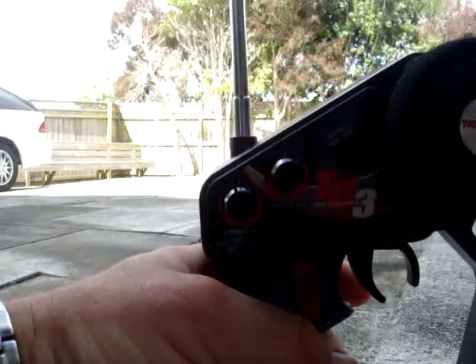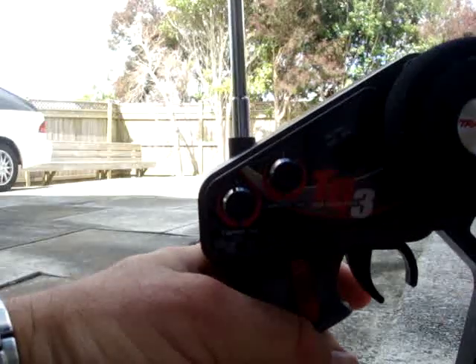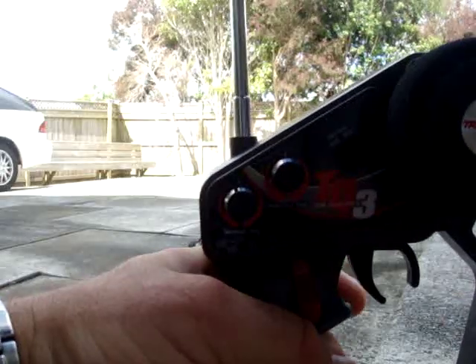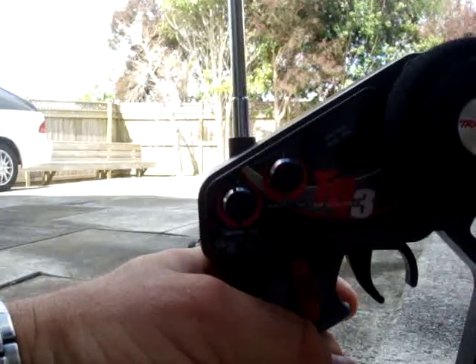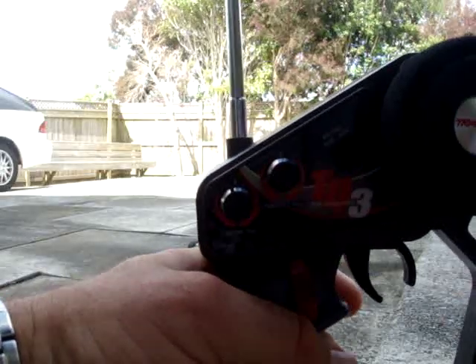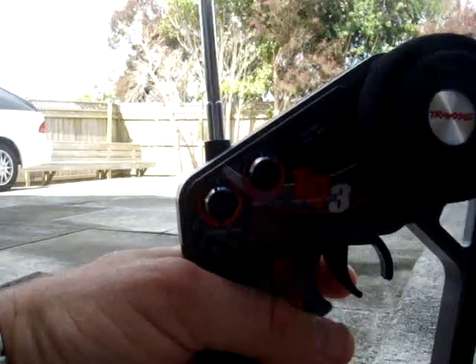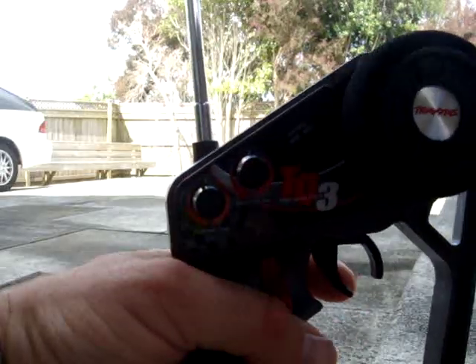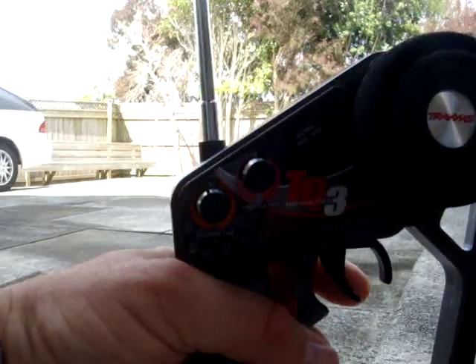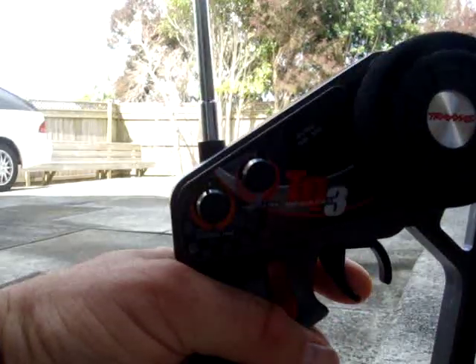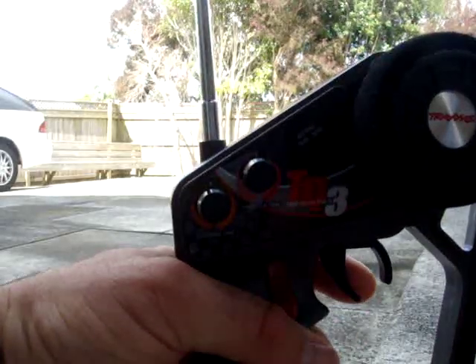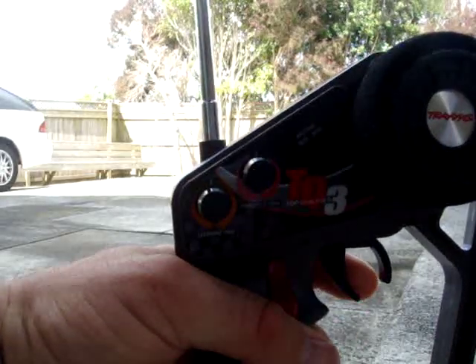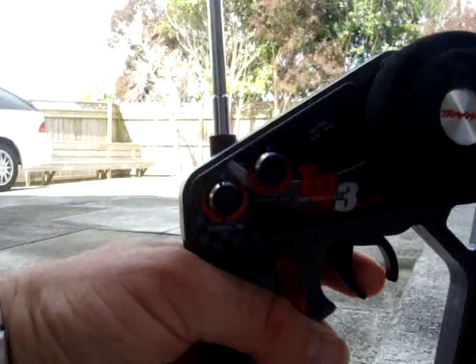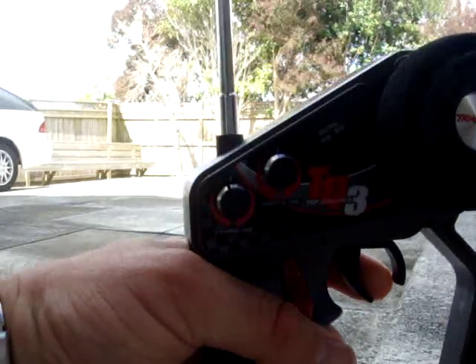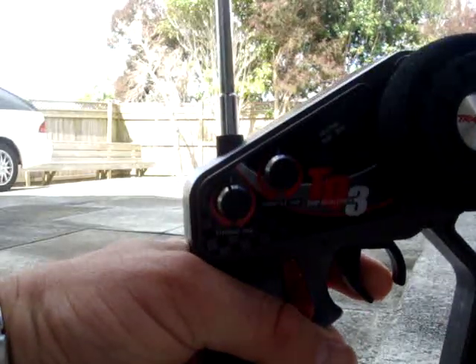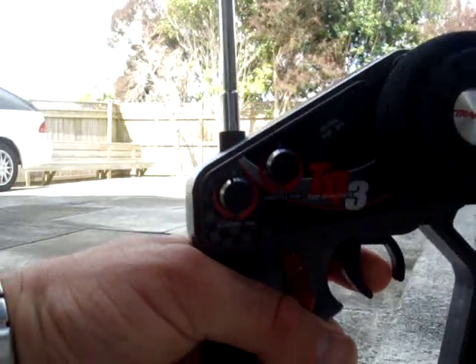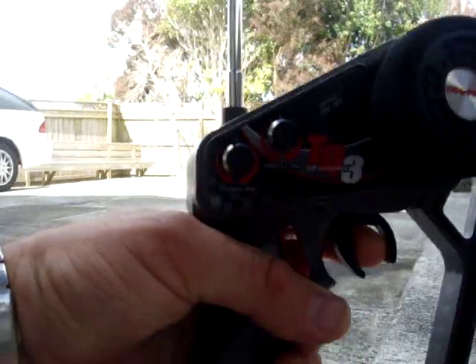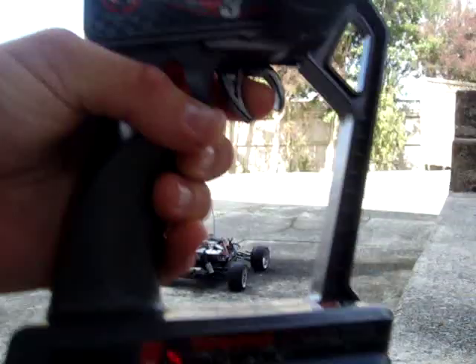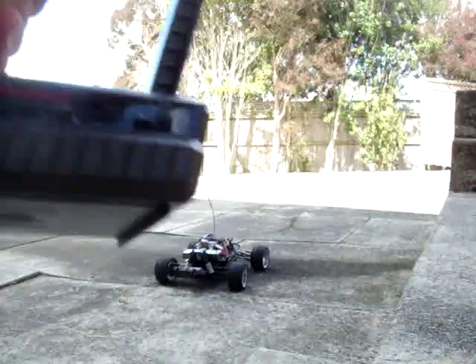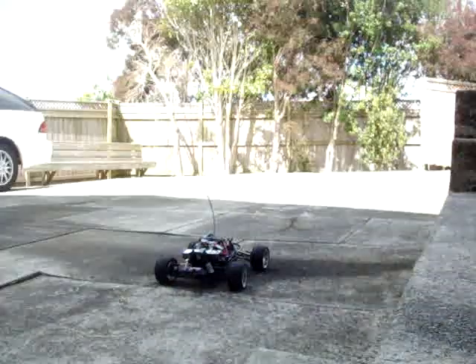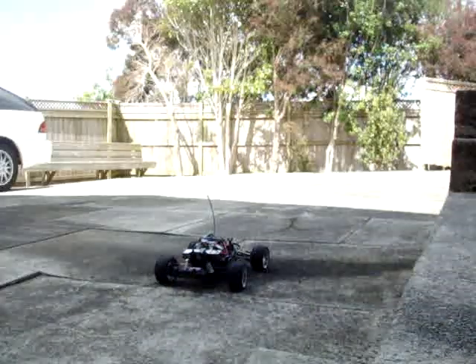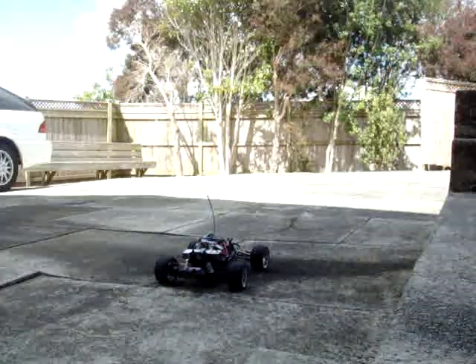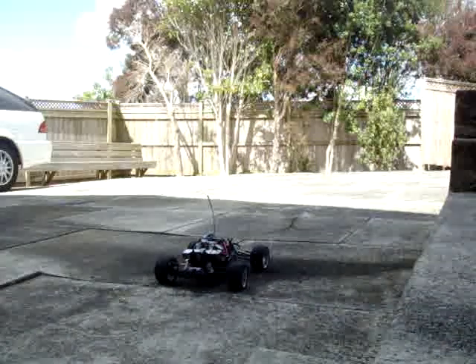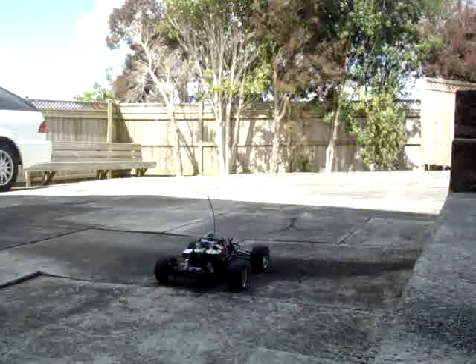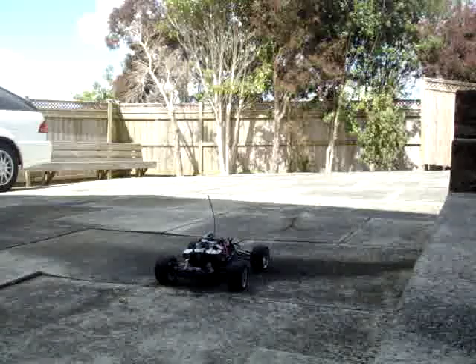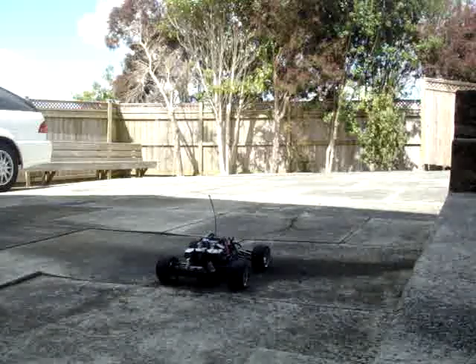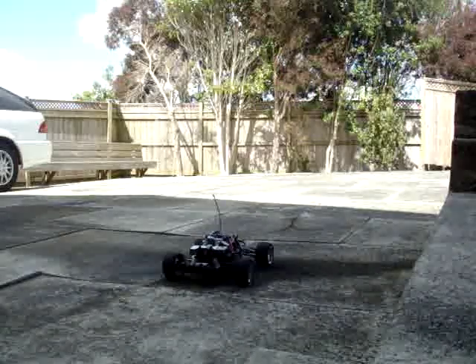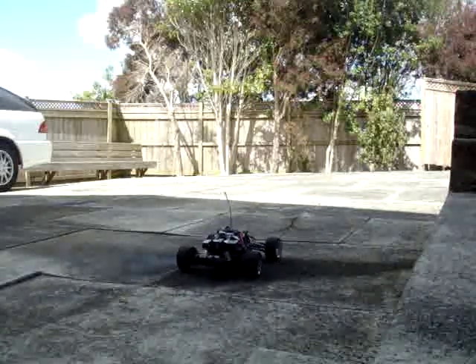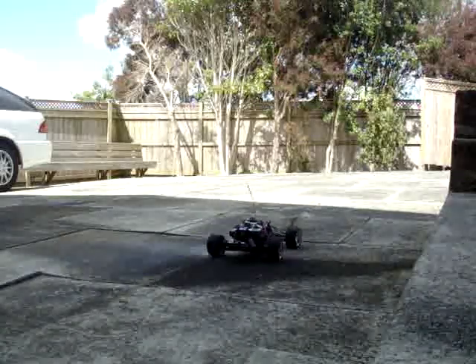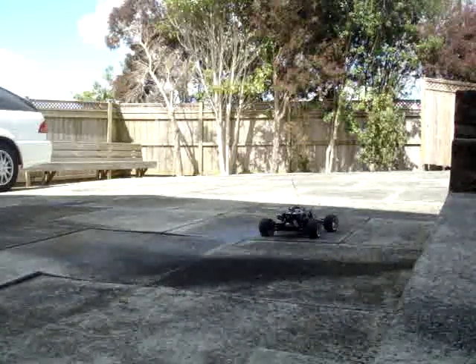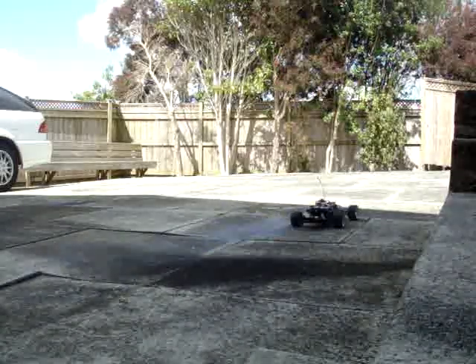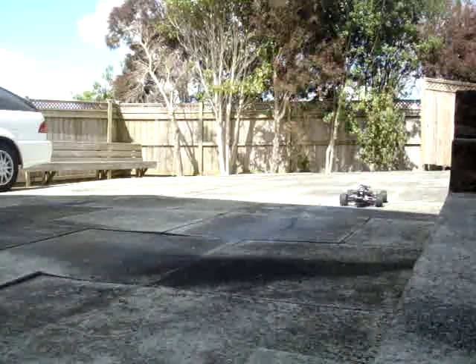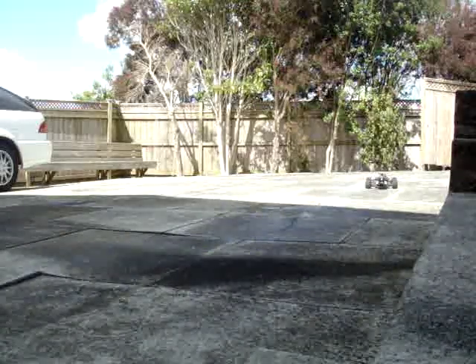I'll run it around a little bit, drain out the fuel tank a little bit more.